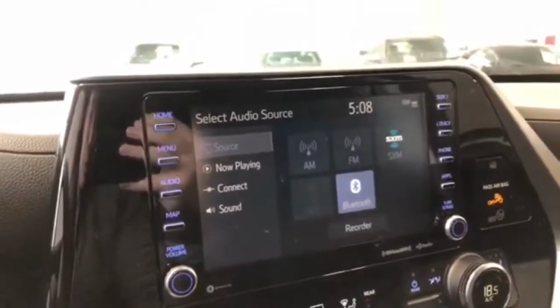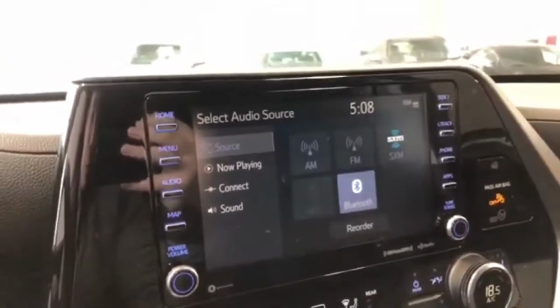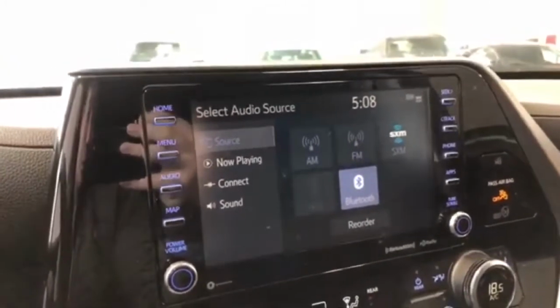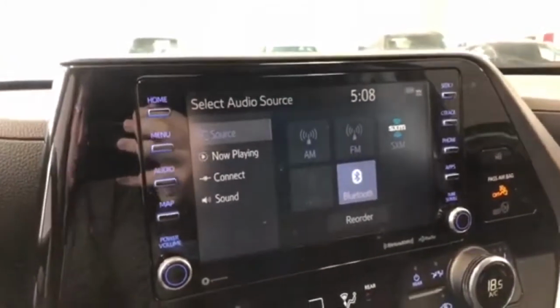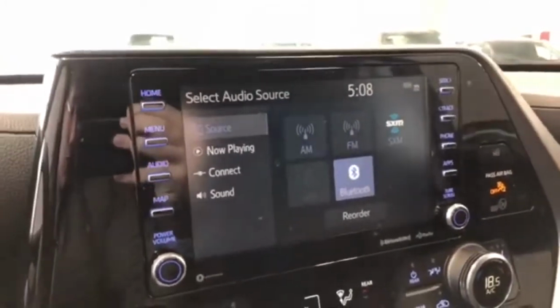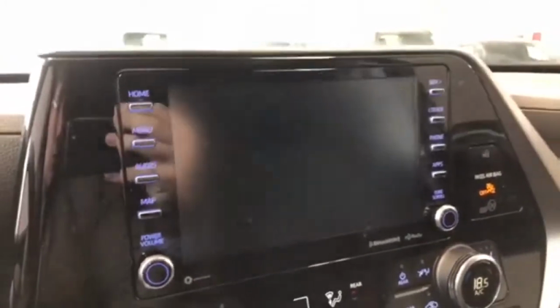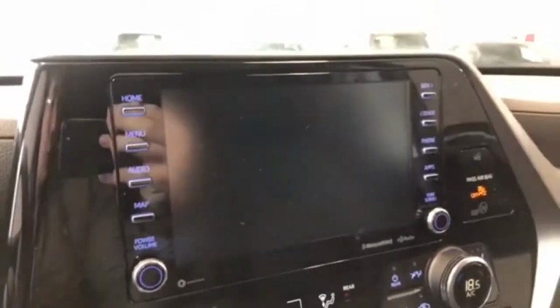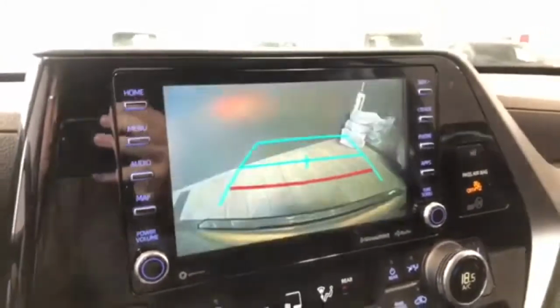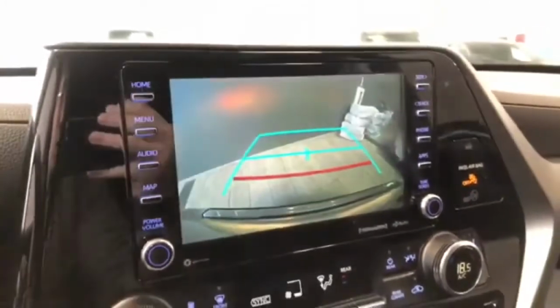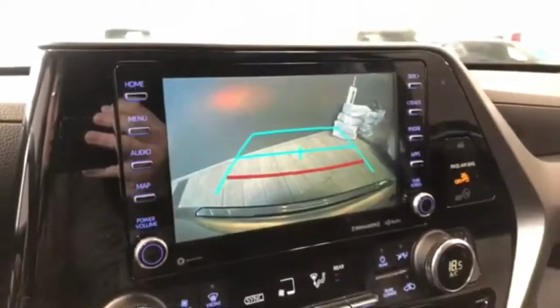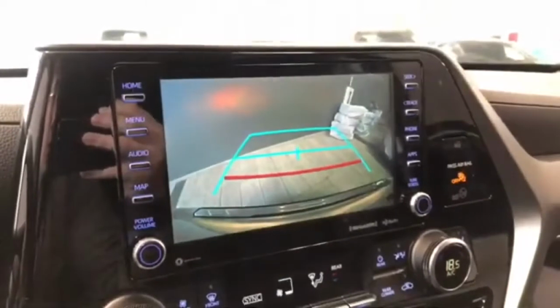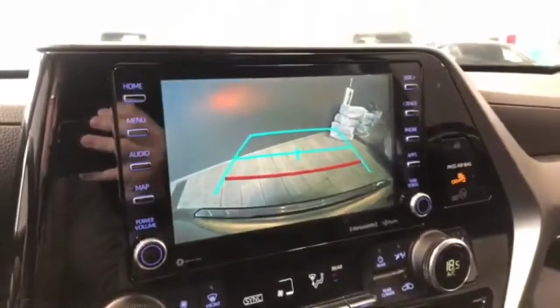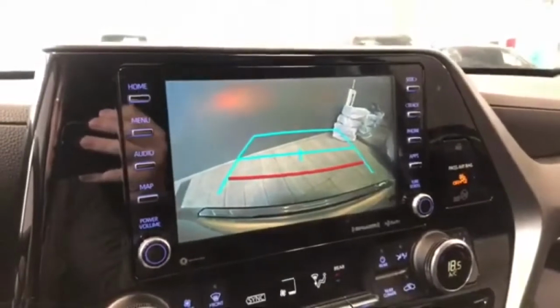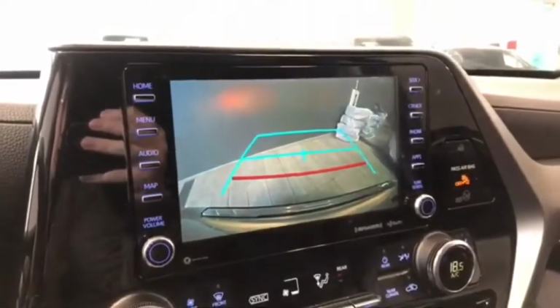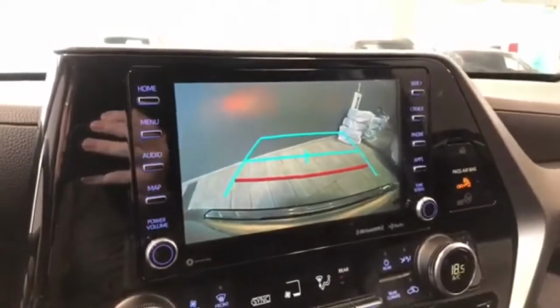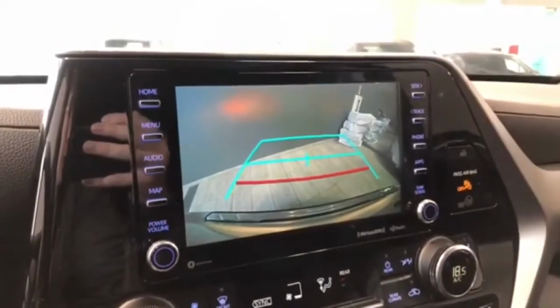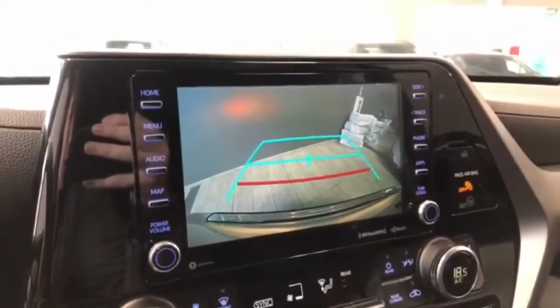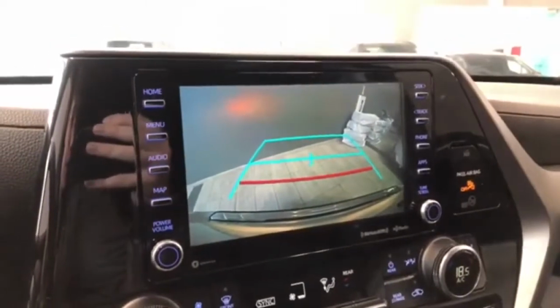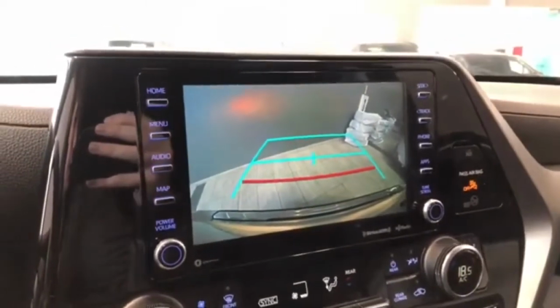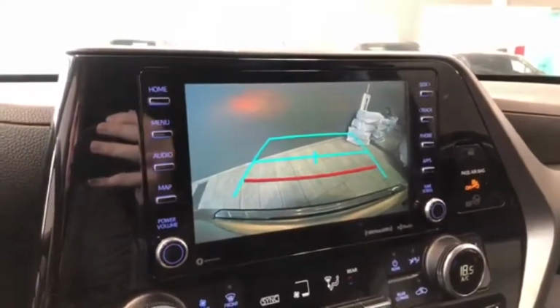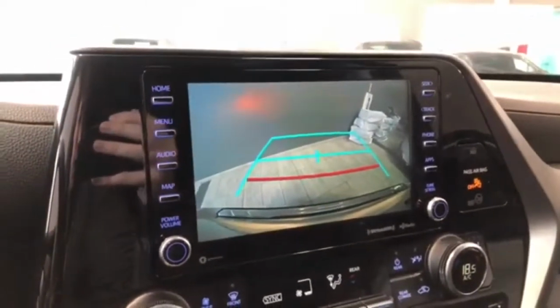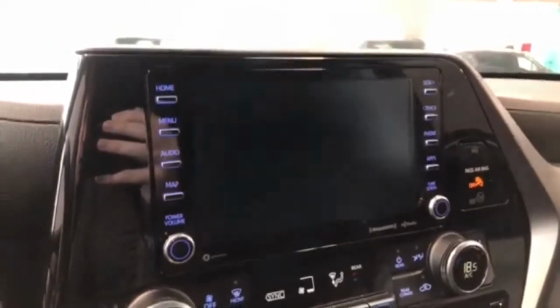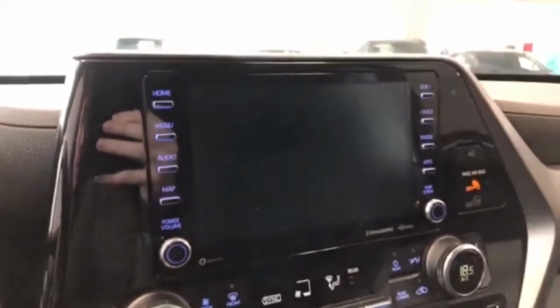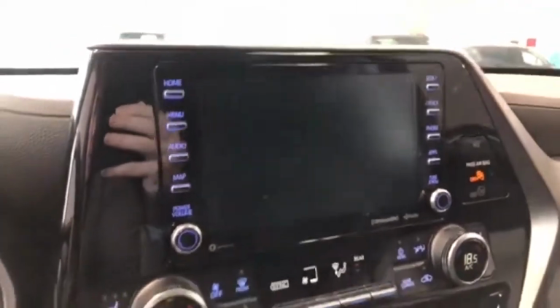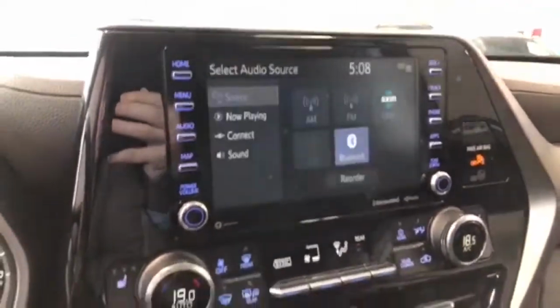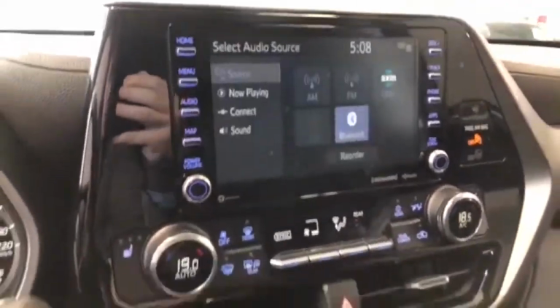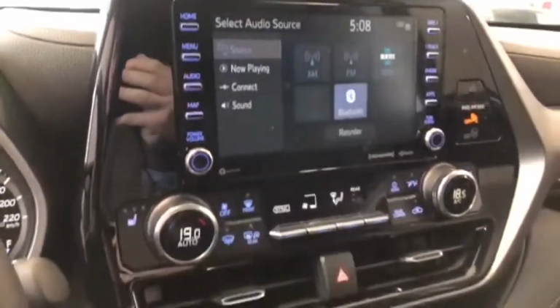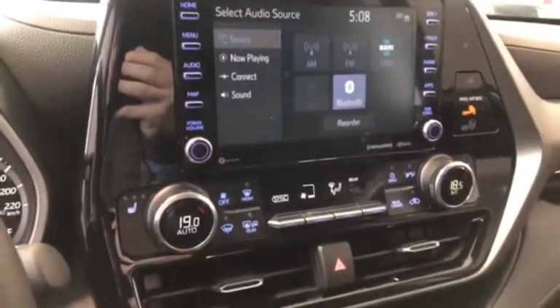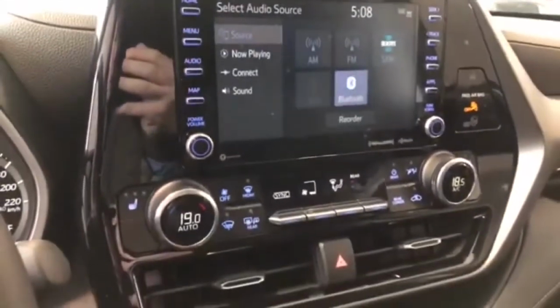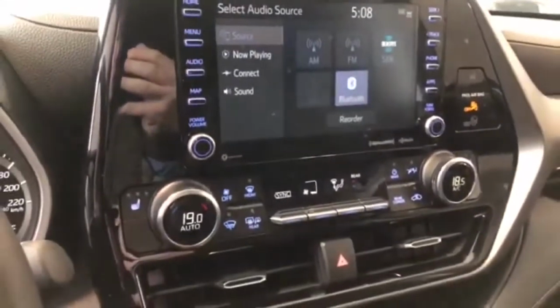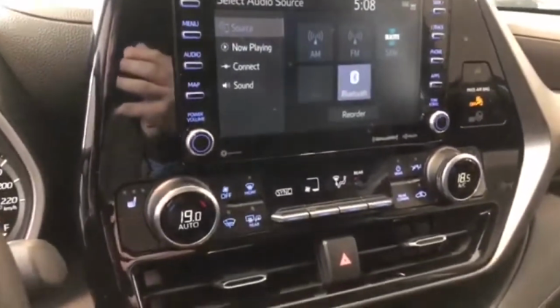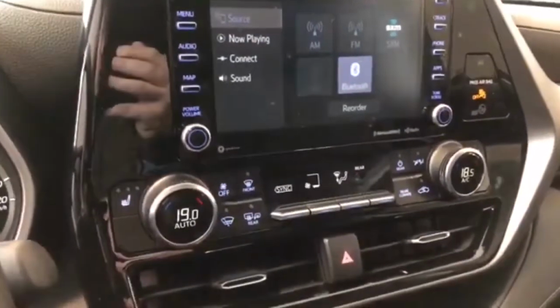Going into reverse gives you that backup camera as well. Bringing it back into park and moving down to our climate control.